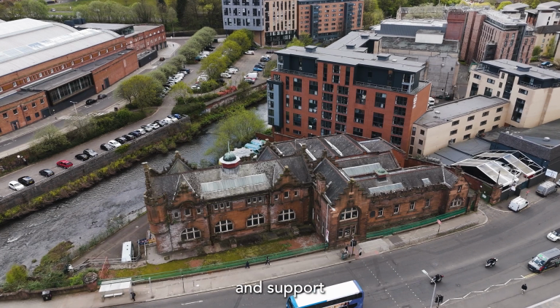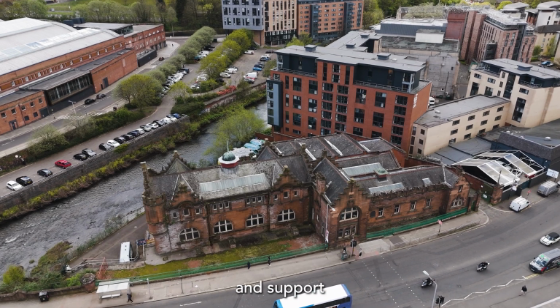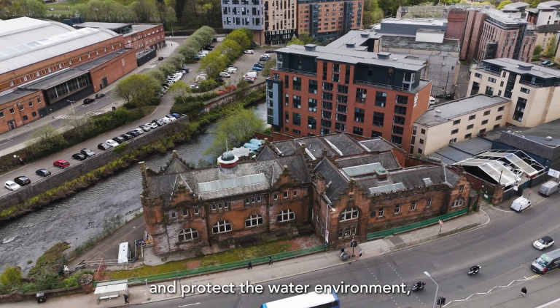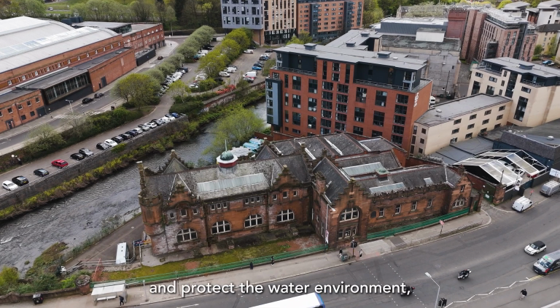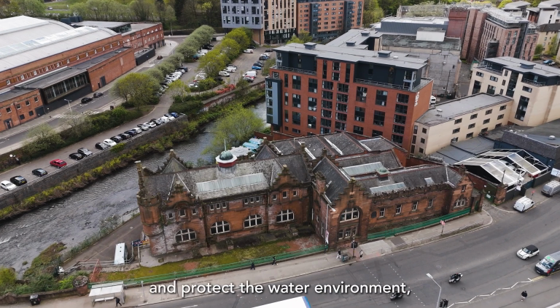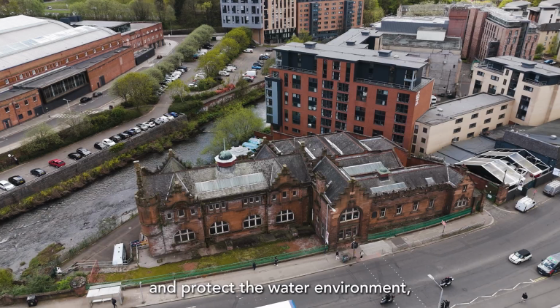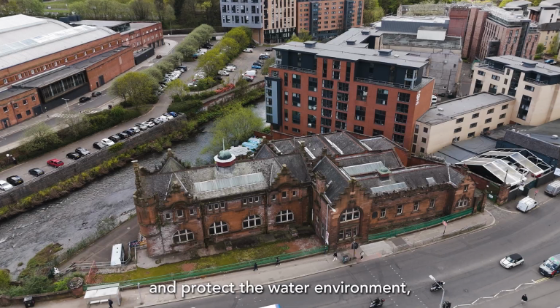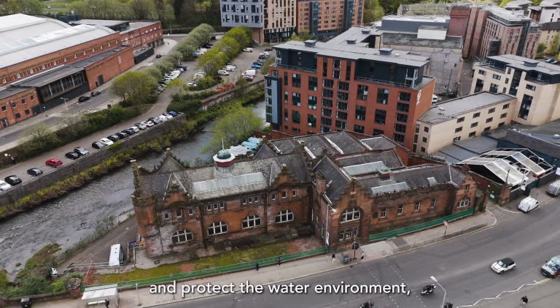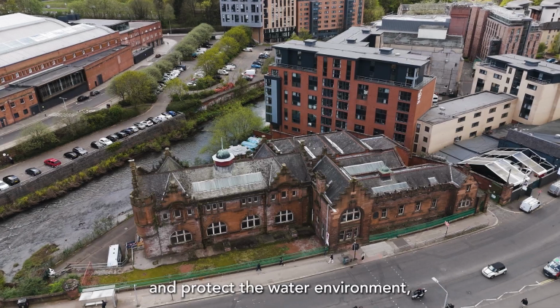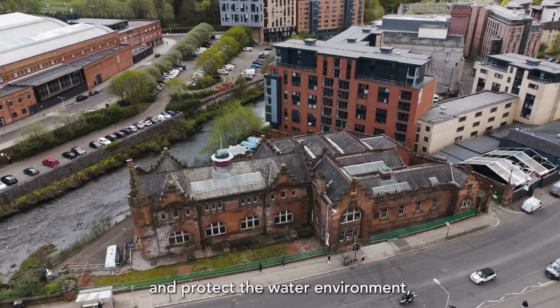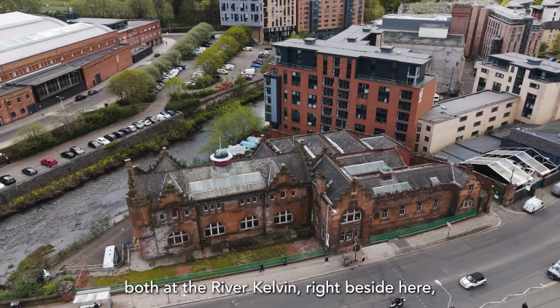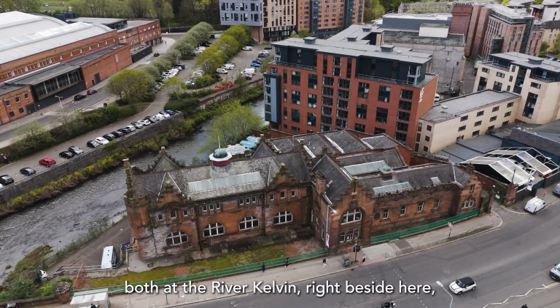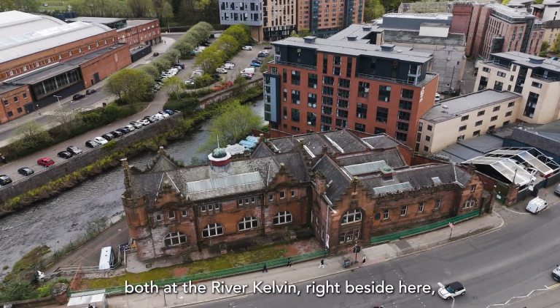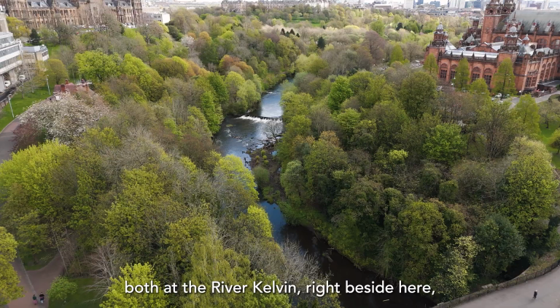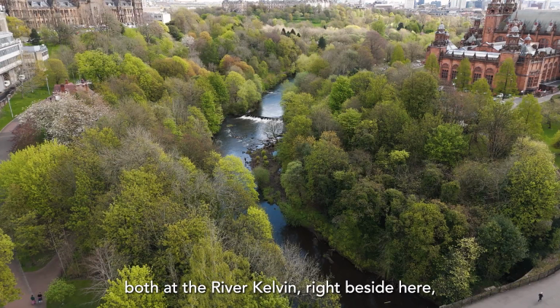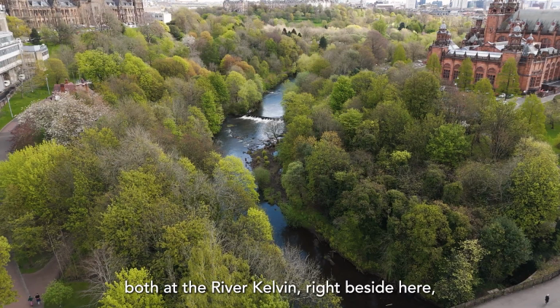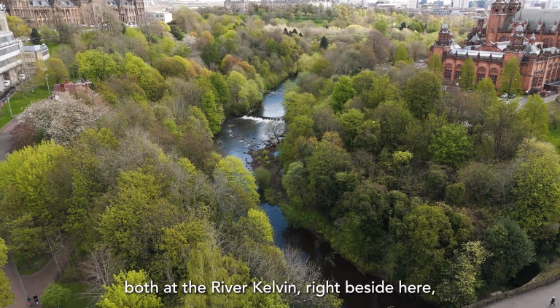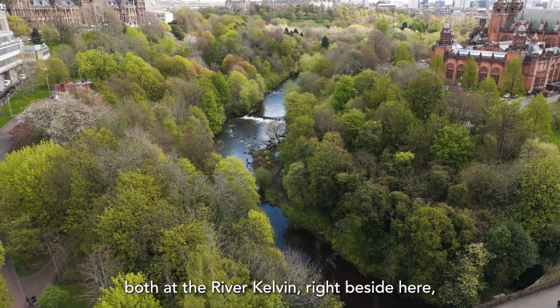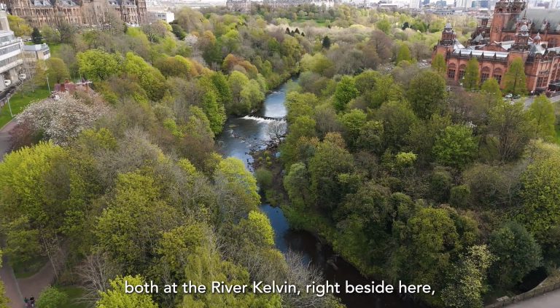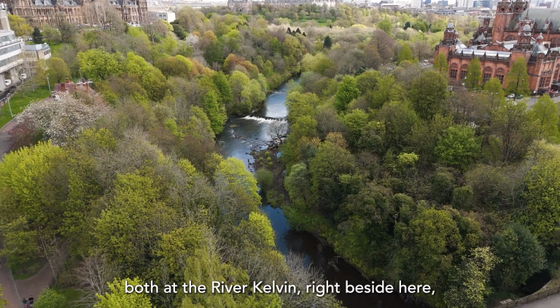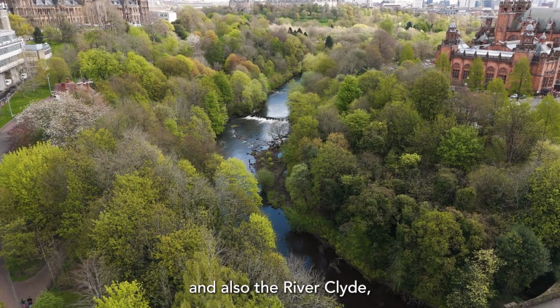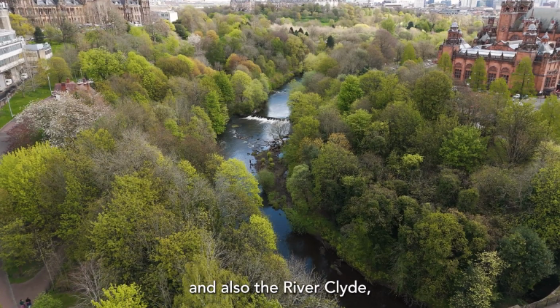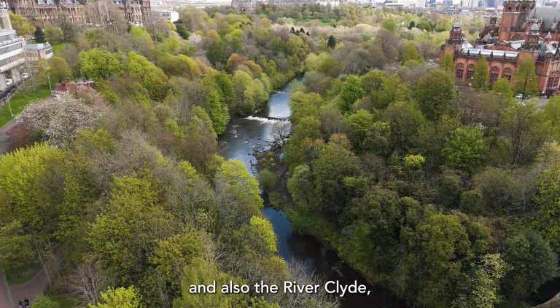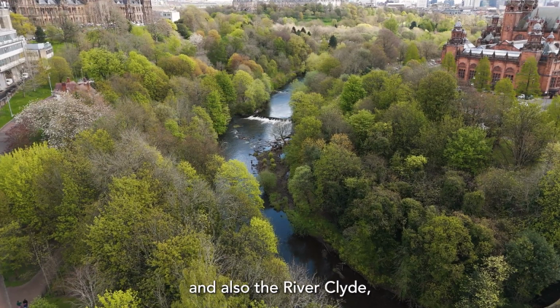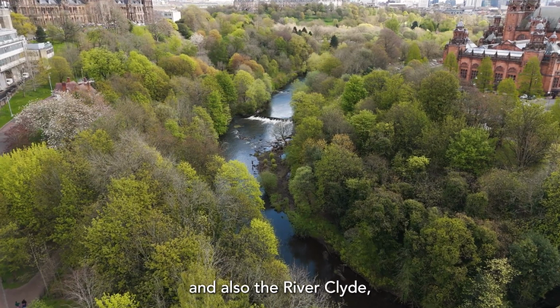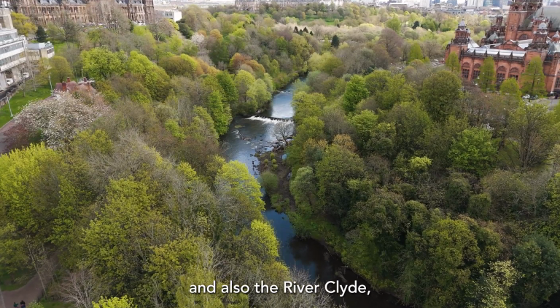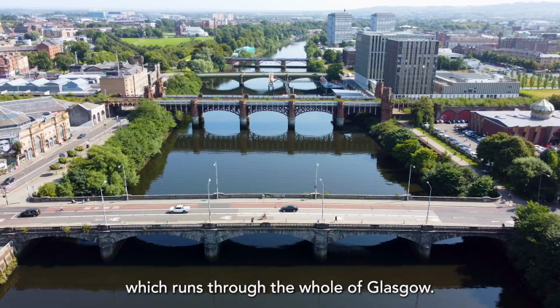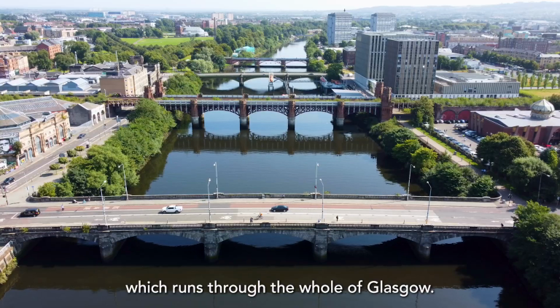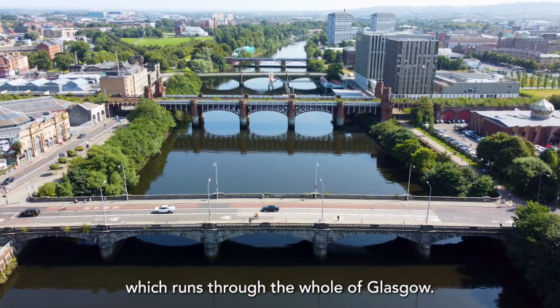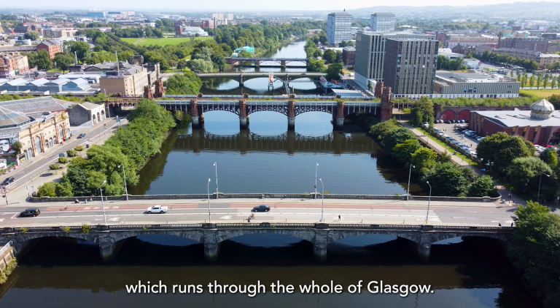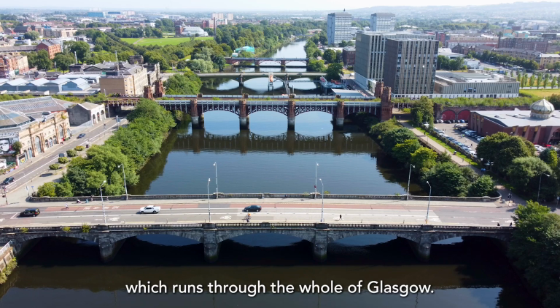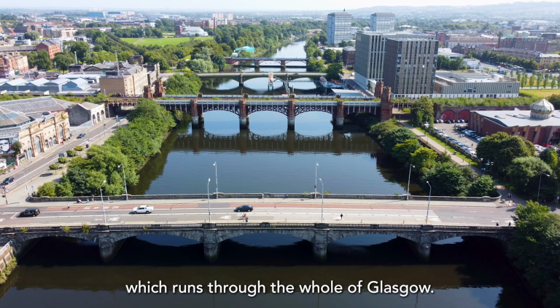This will support and protect the water environment both at the River Kelvin right beside here and also the River Clyde which runs through the whole of Glasgow.